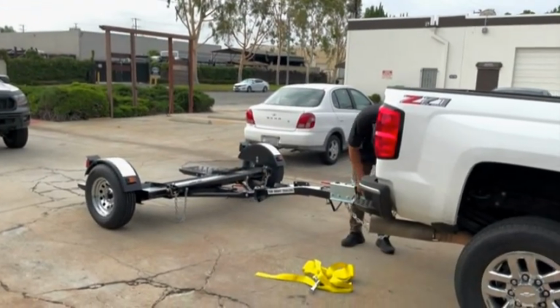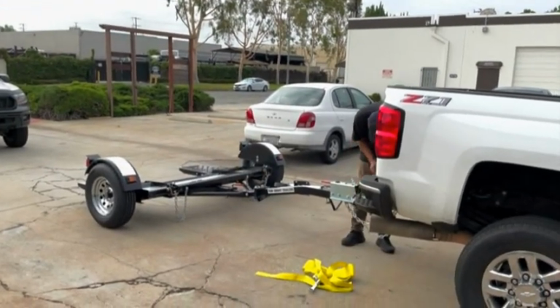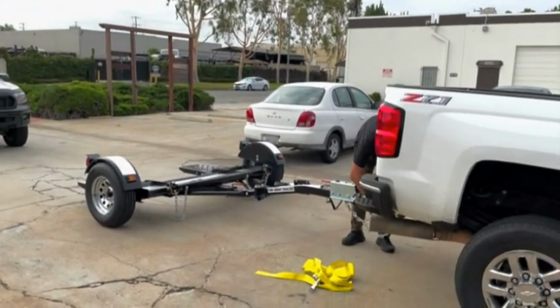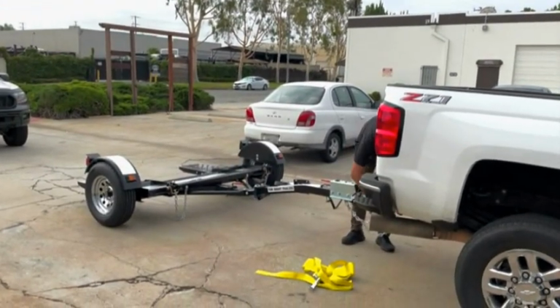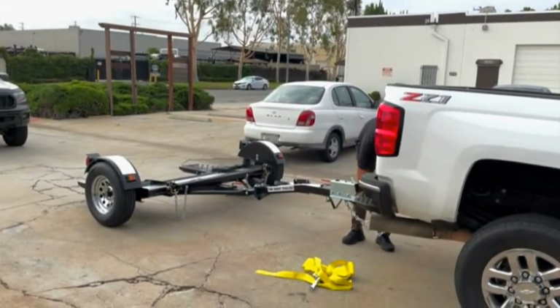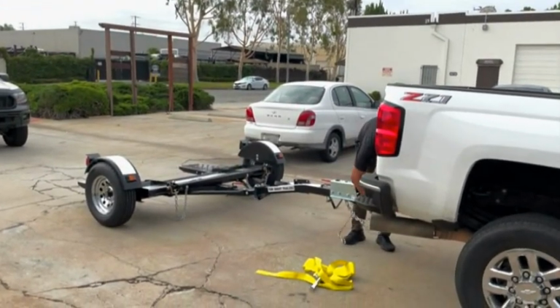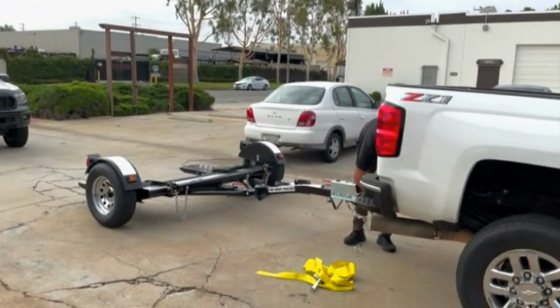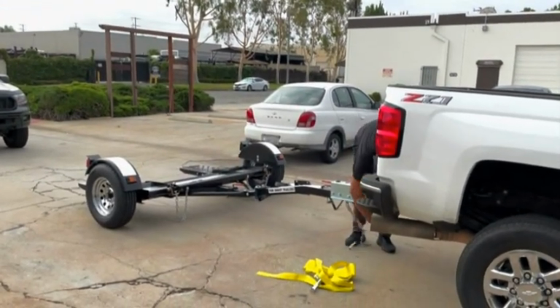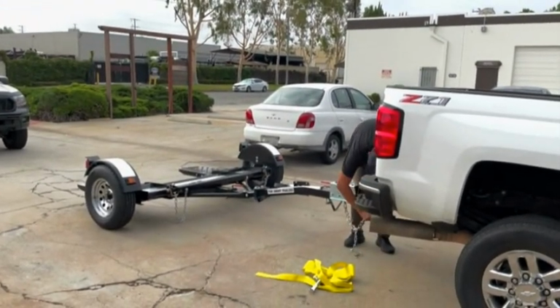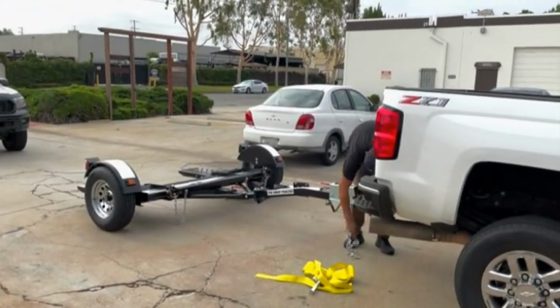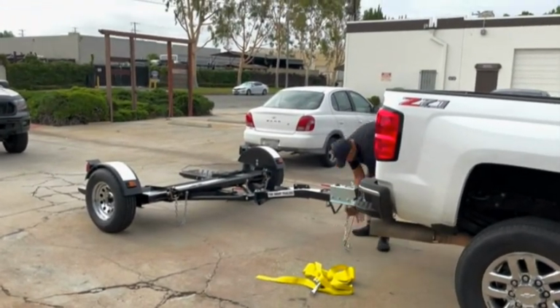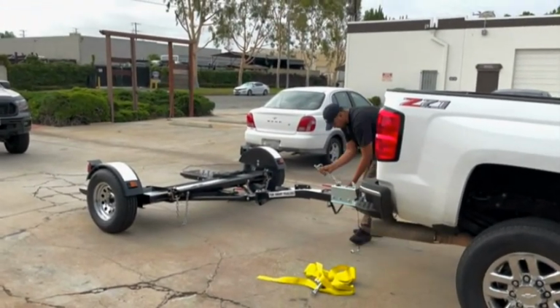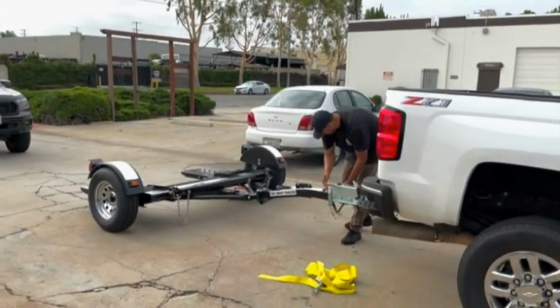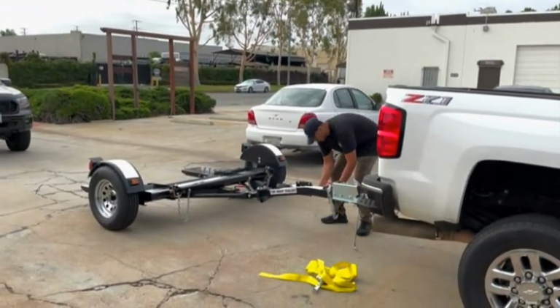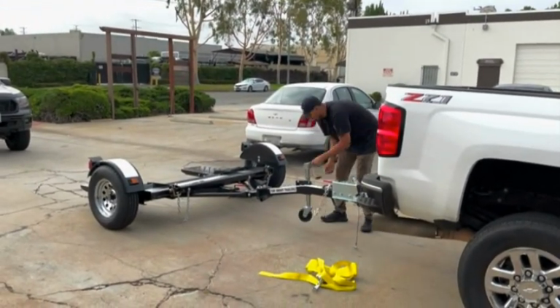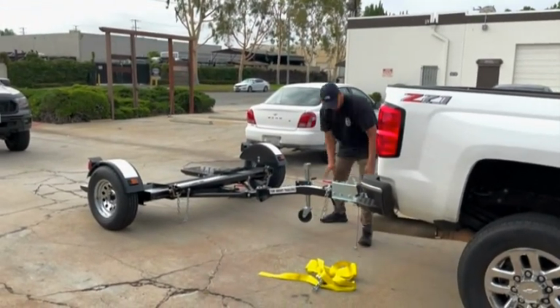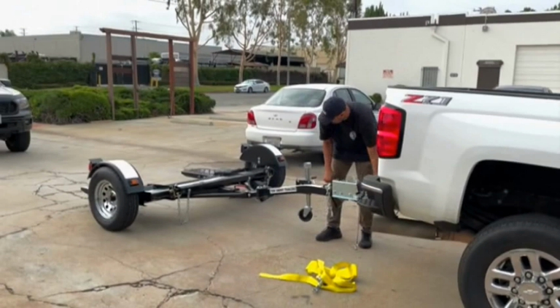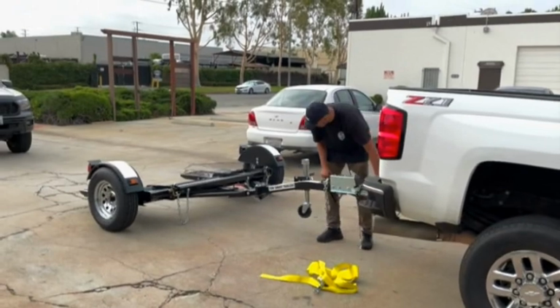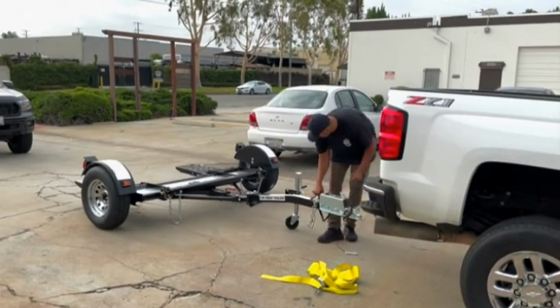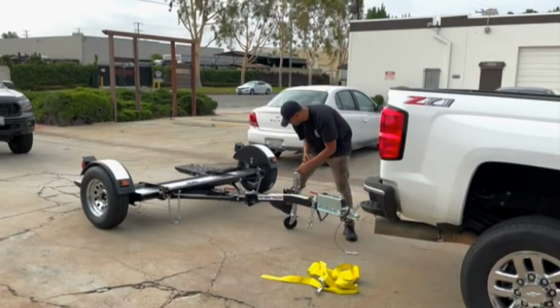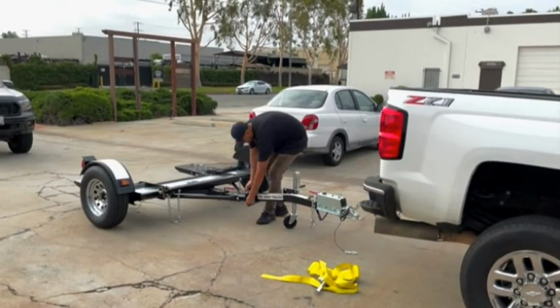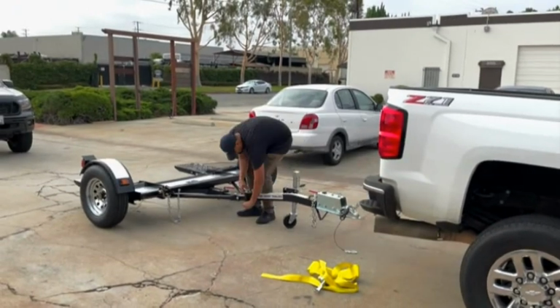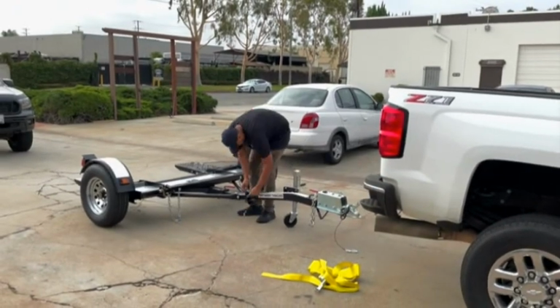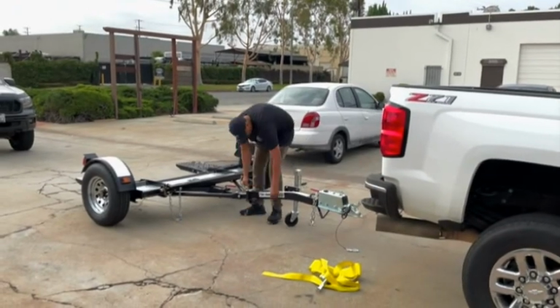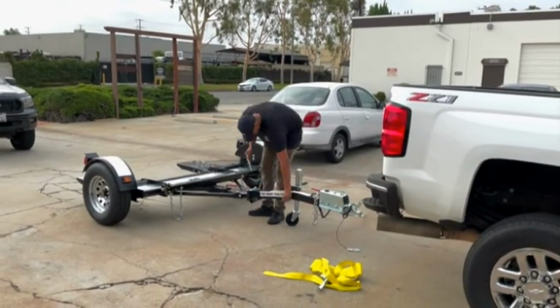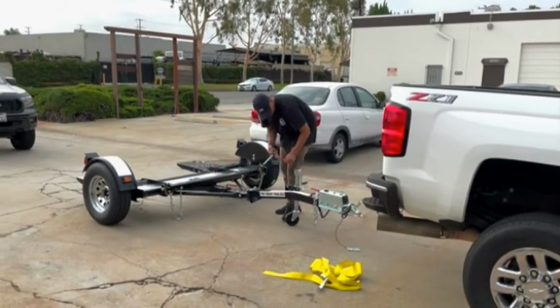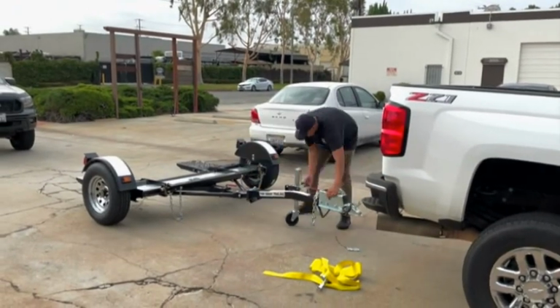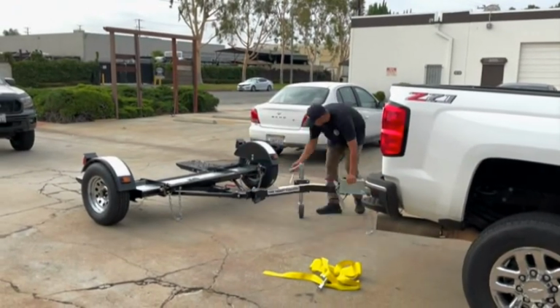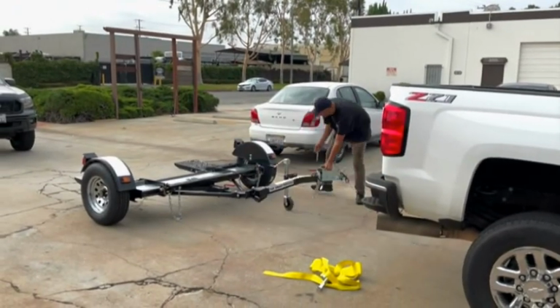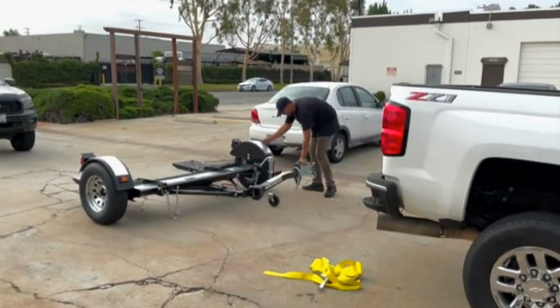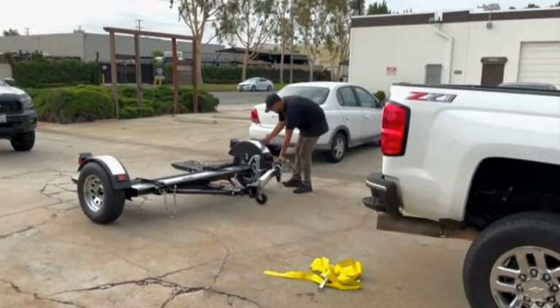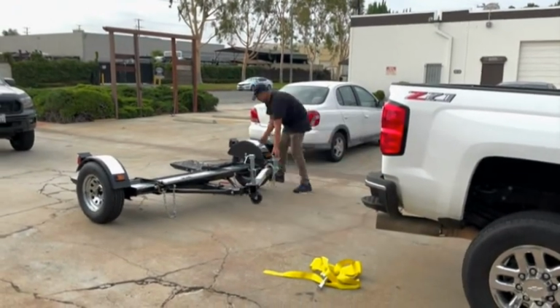Save time, space, and money with a stow-and-go folding car dolly.